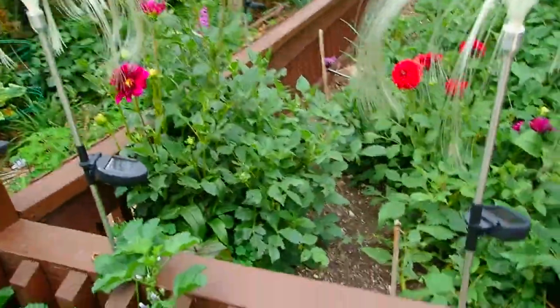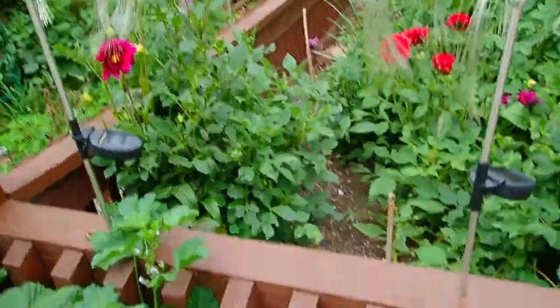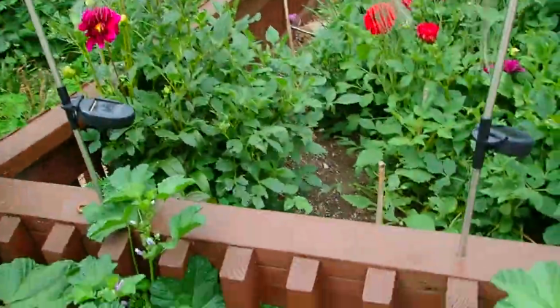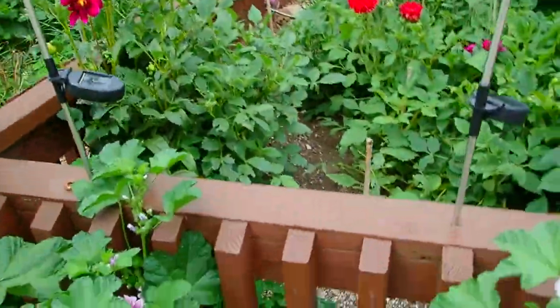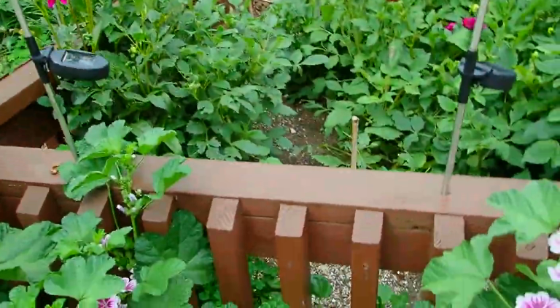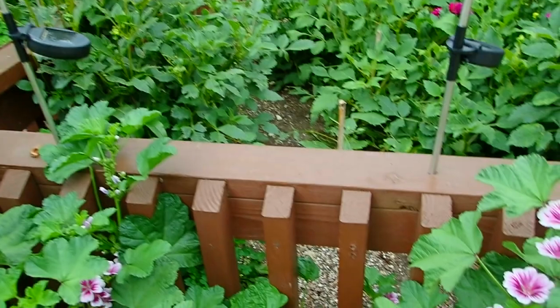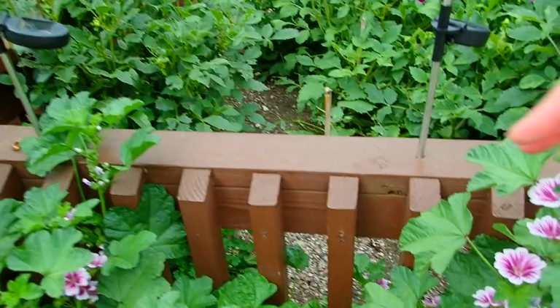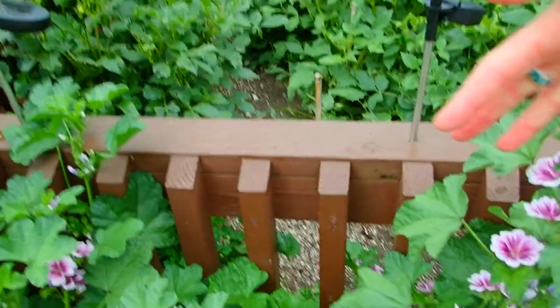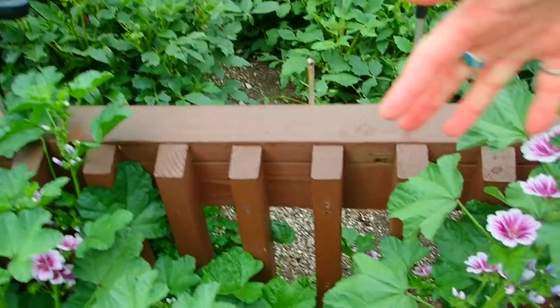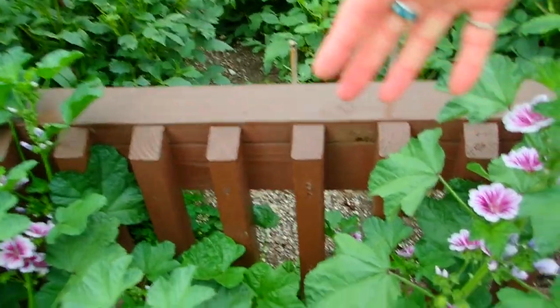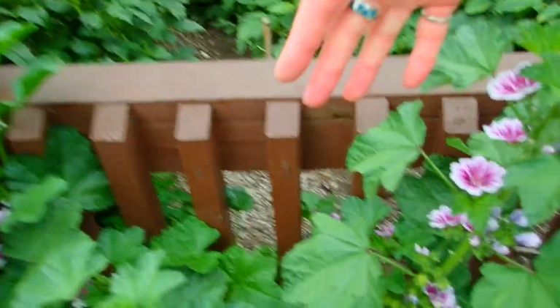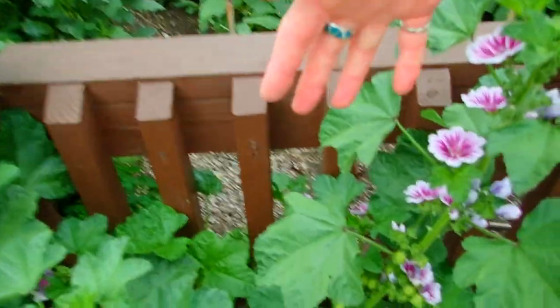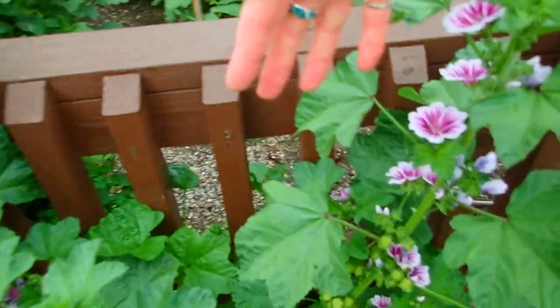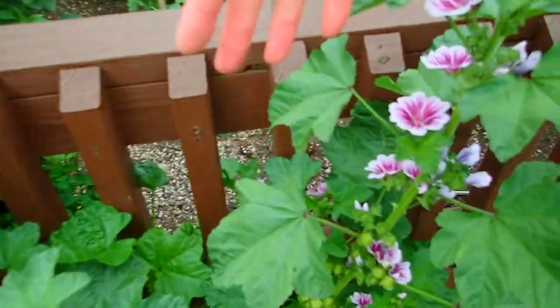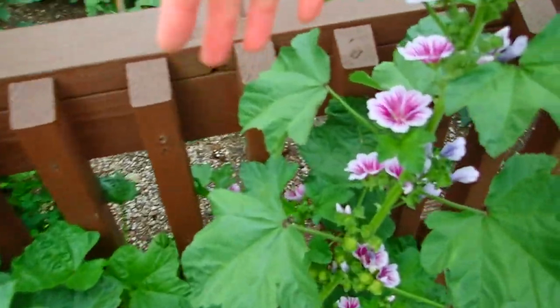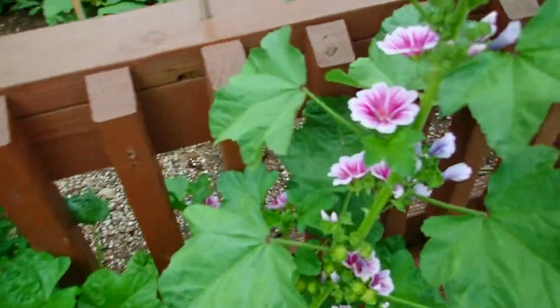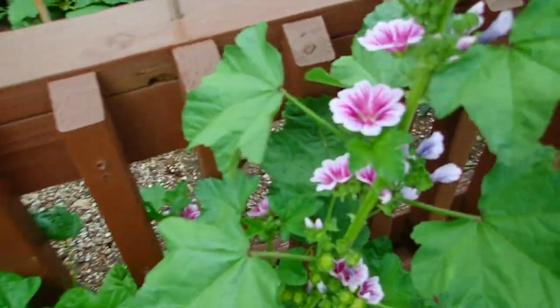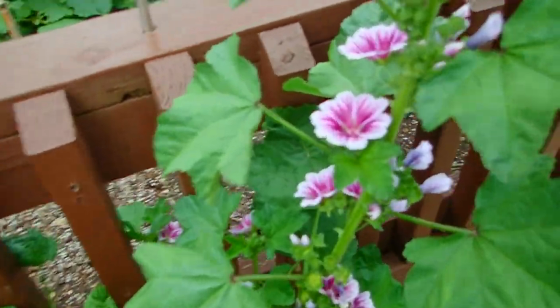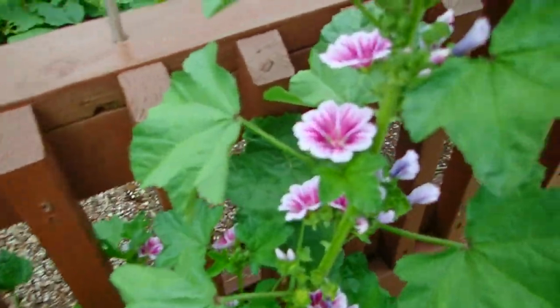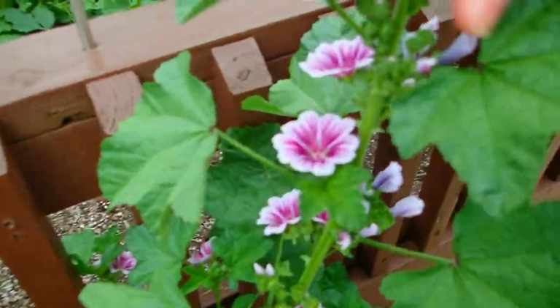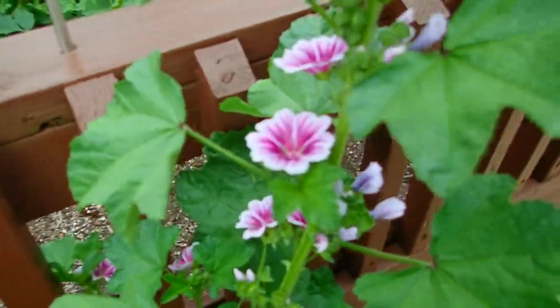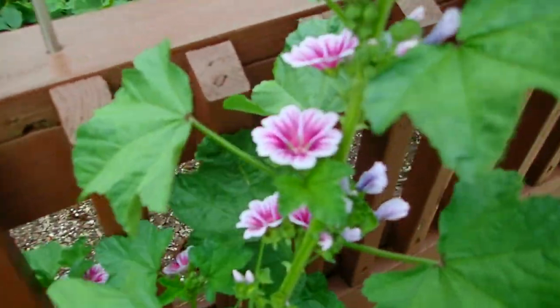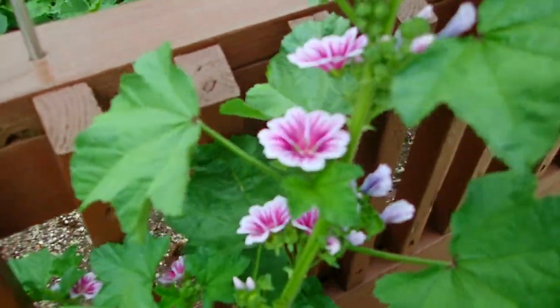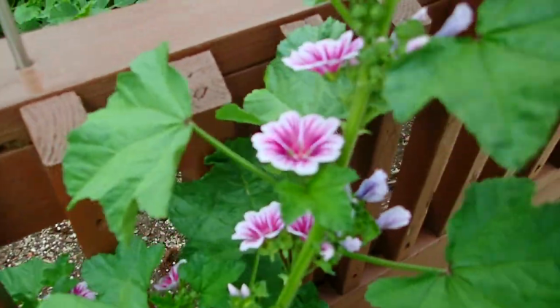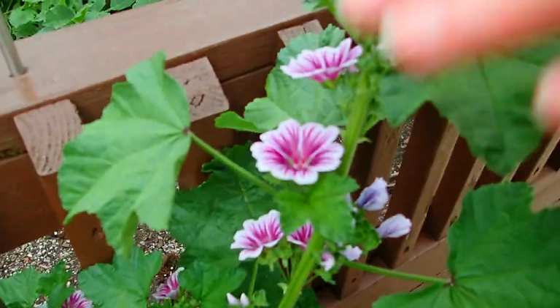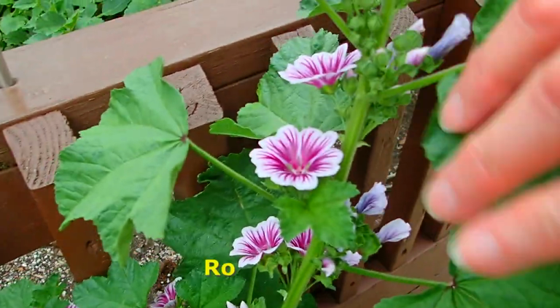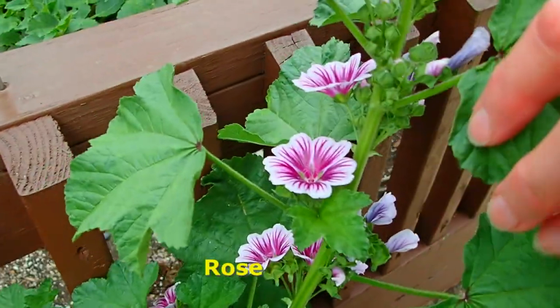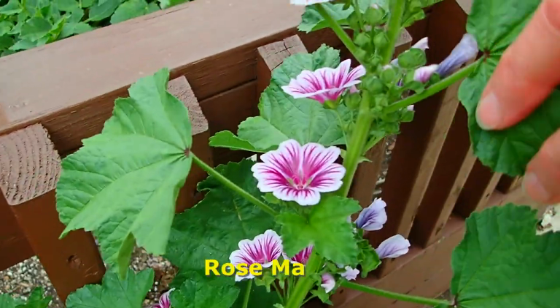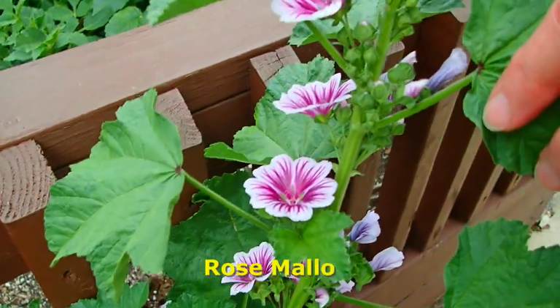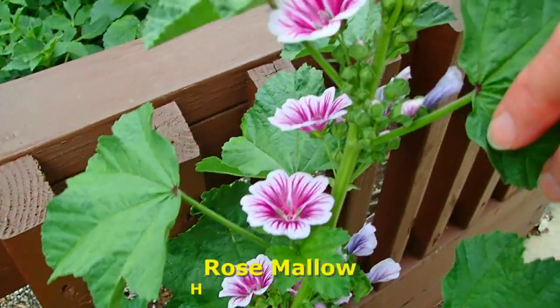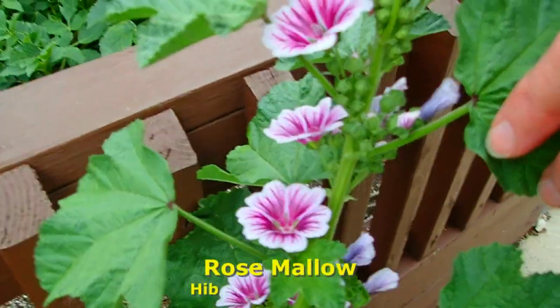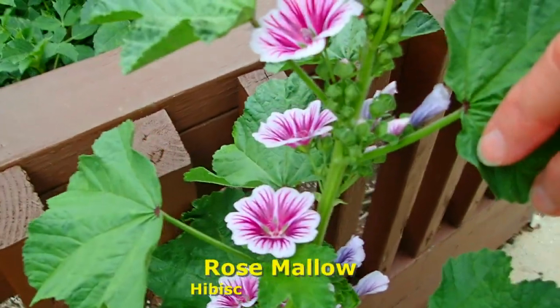Rose Mallow. This is the hibiscus — this is the hibiscus family. This is how all those beautiful giant hibiscus came to be.